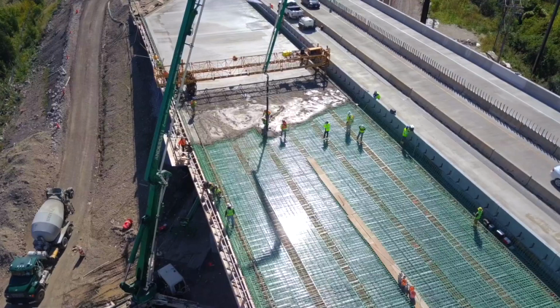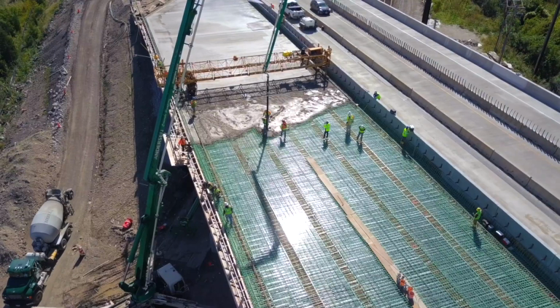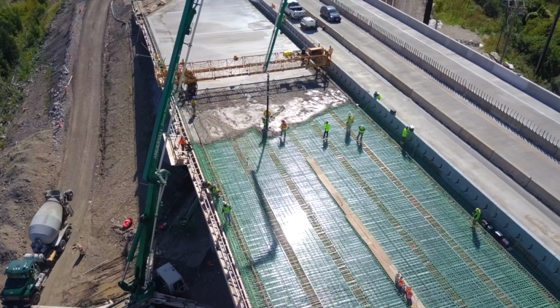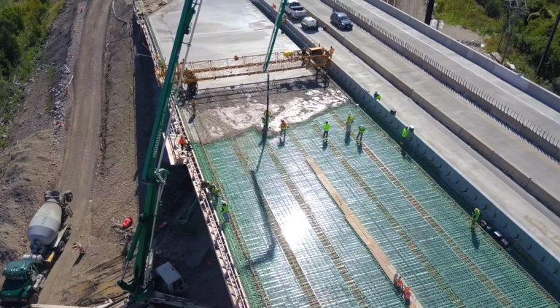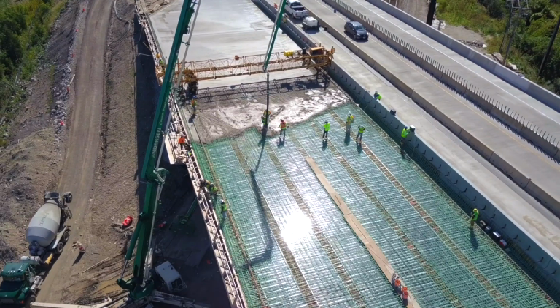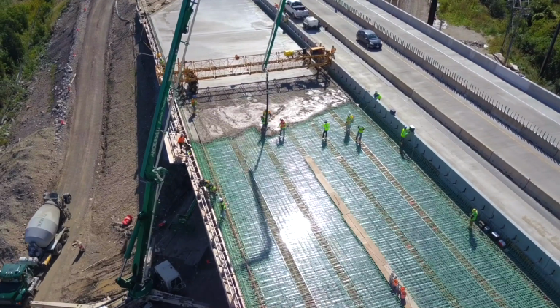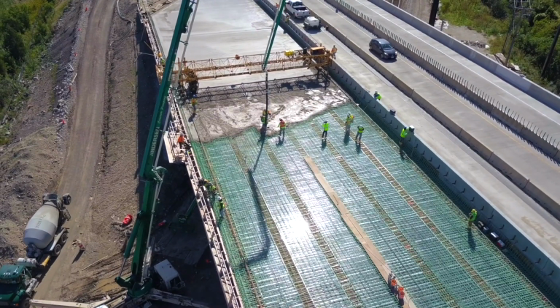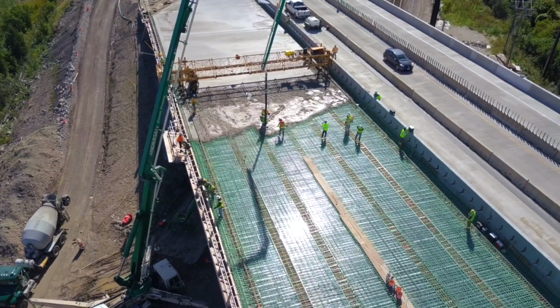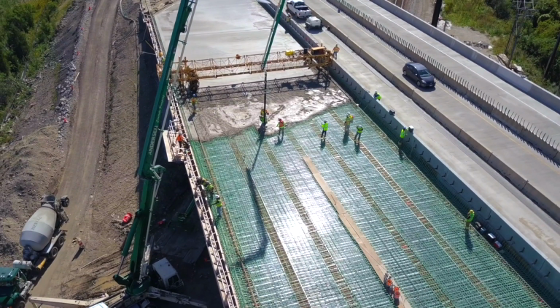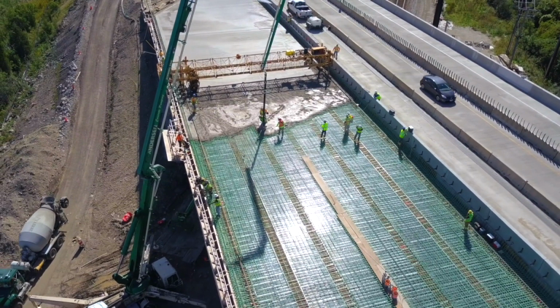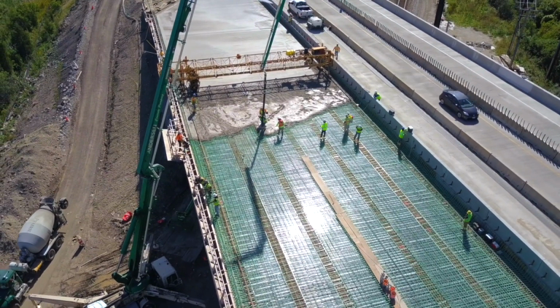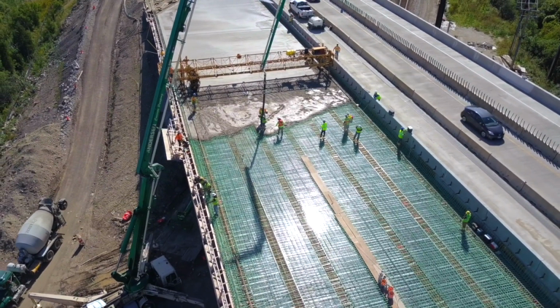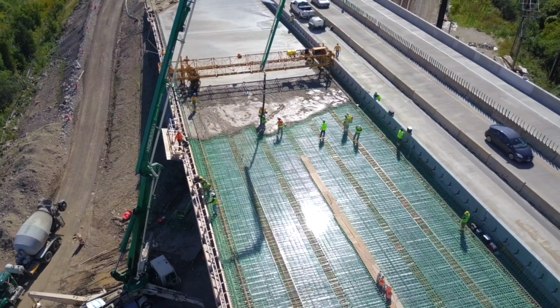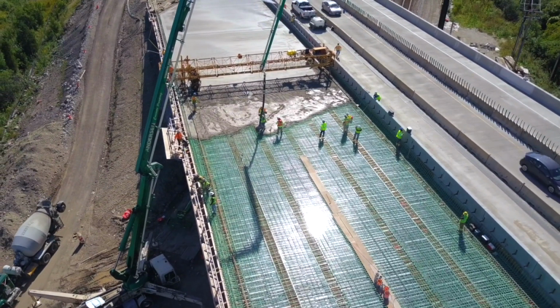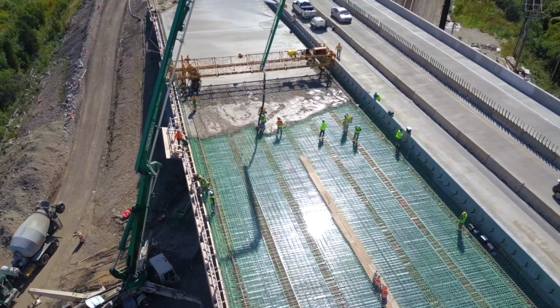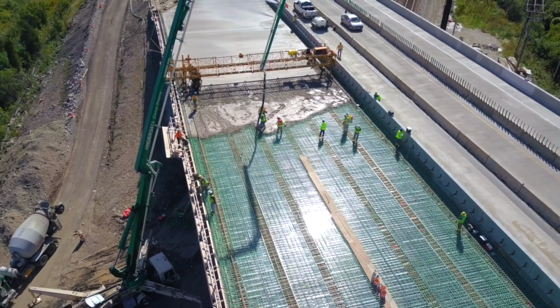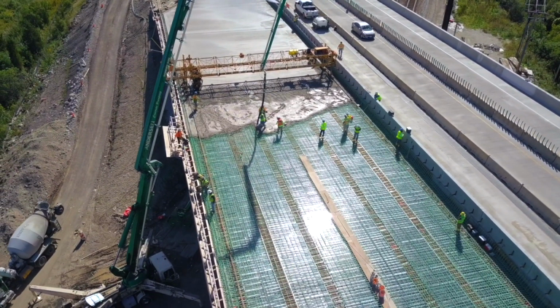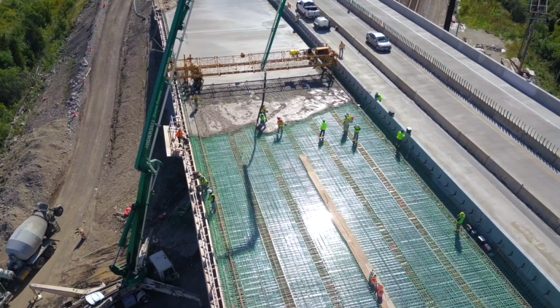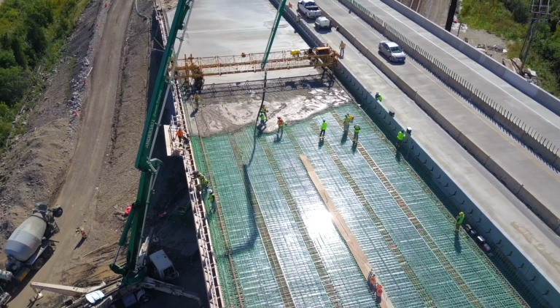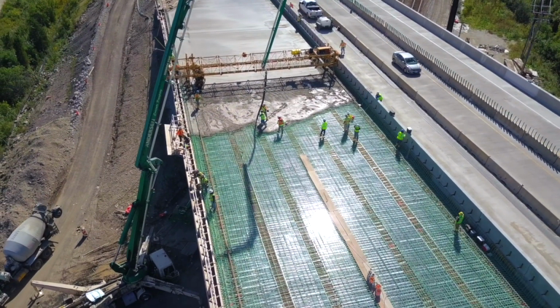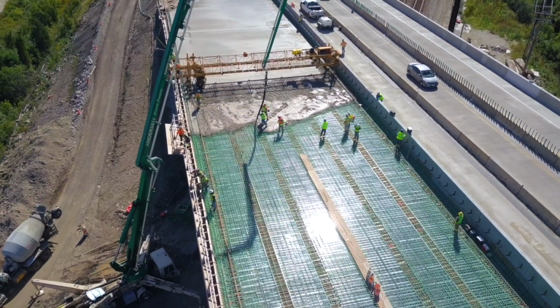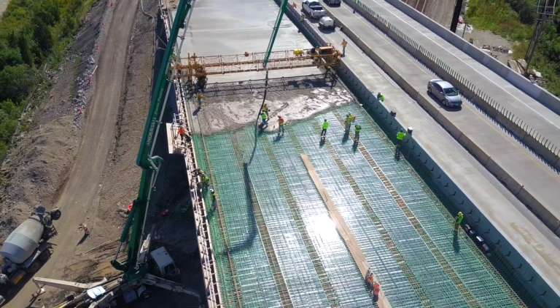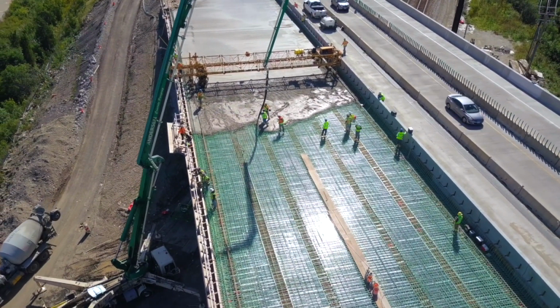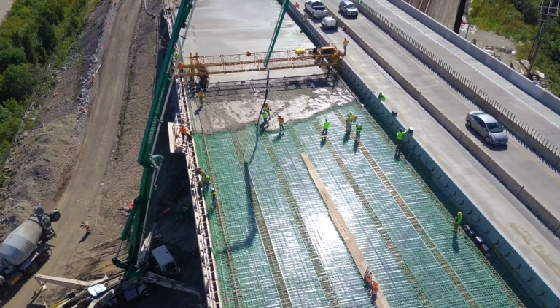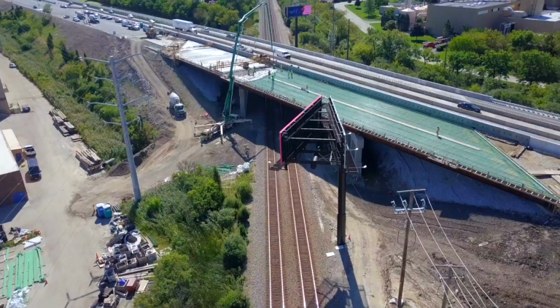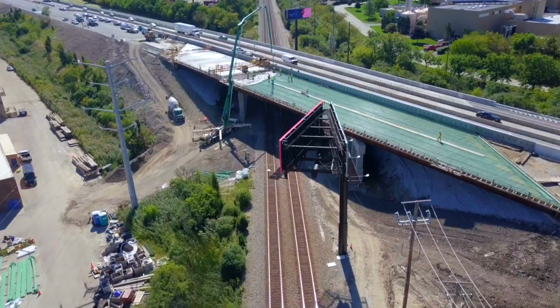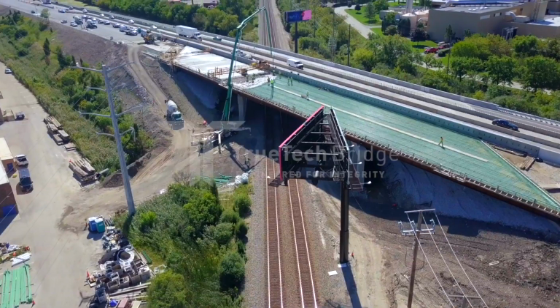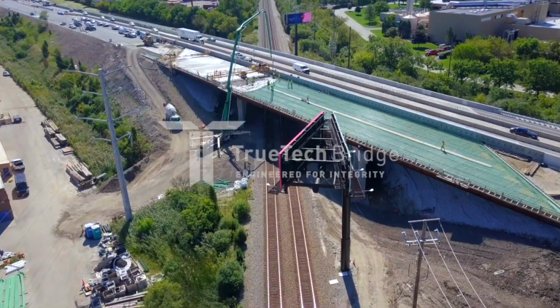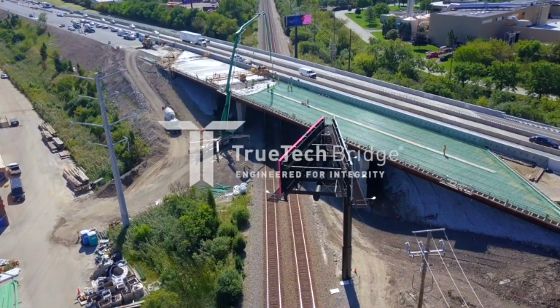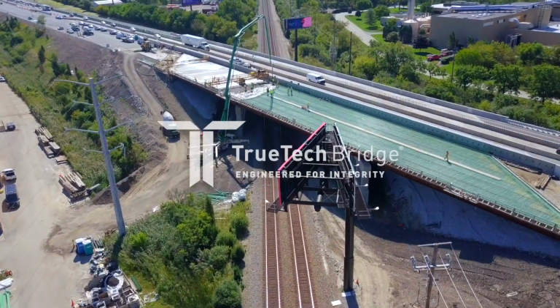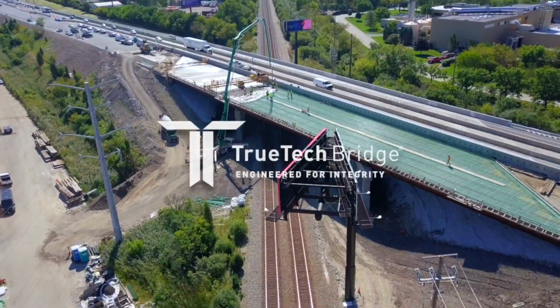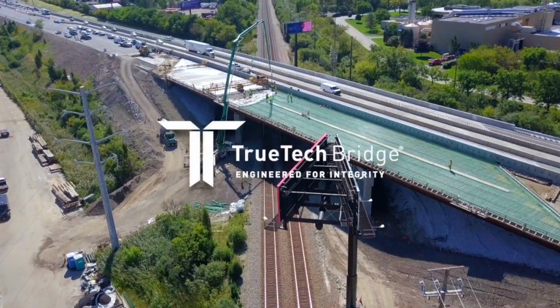Clear cast forms from Truetech Bridge. See the future.